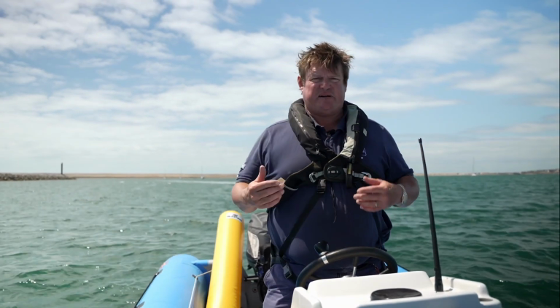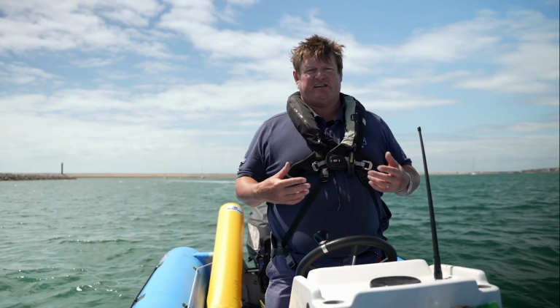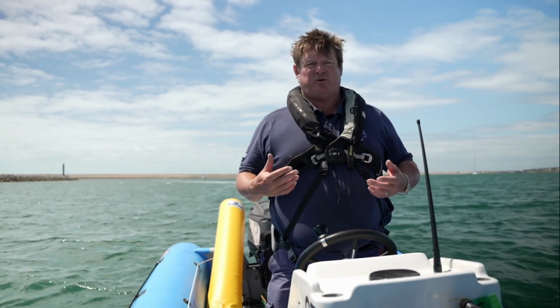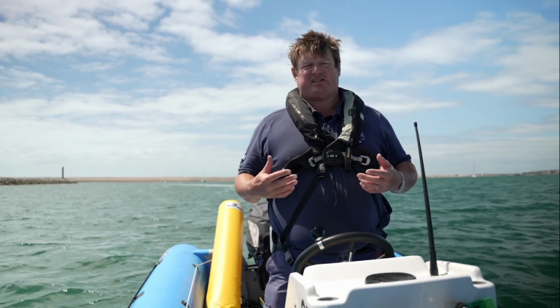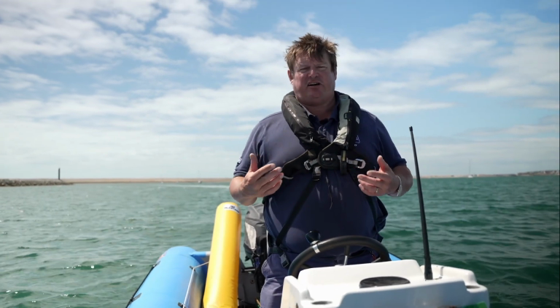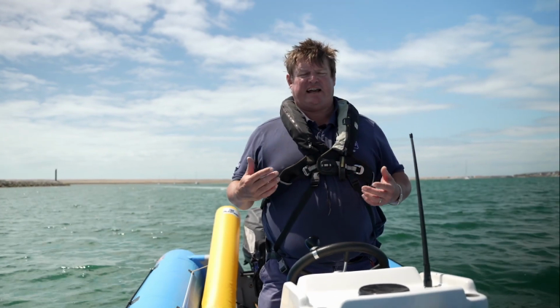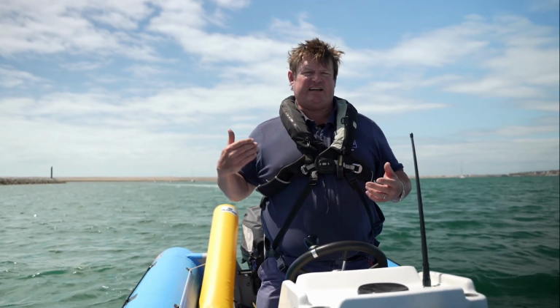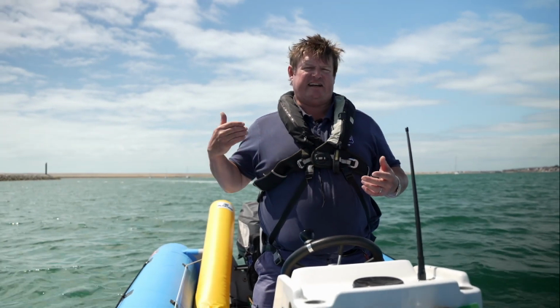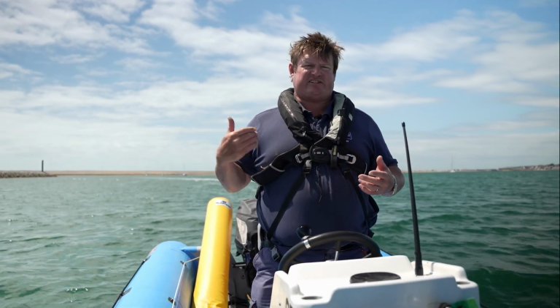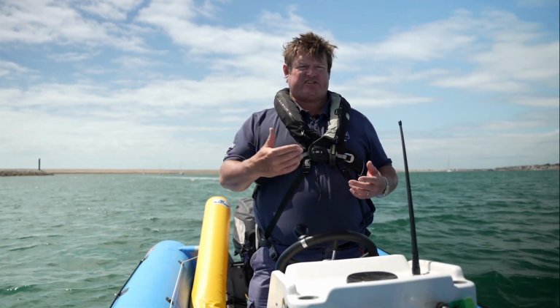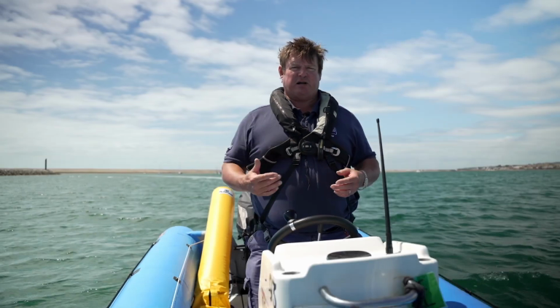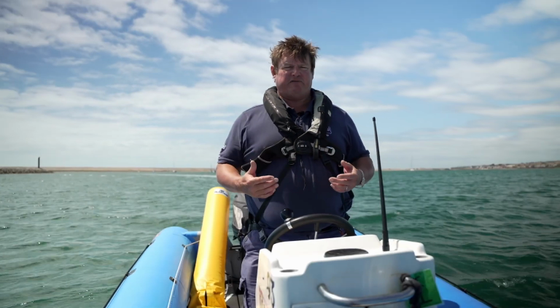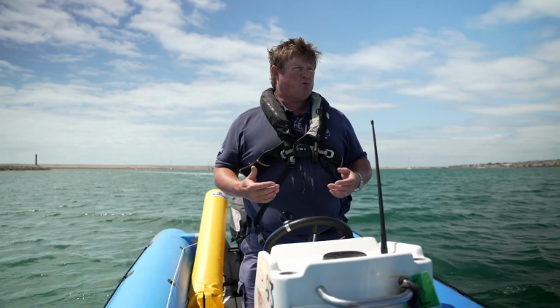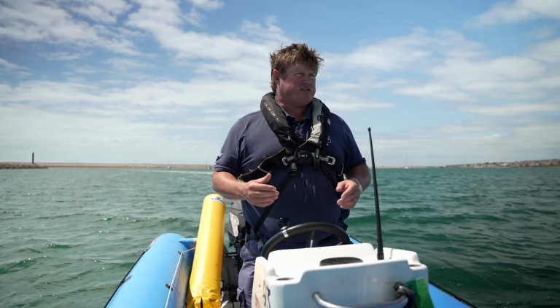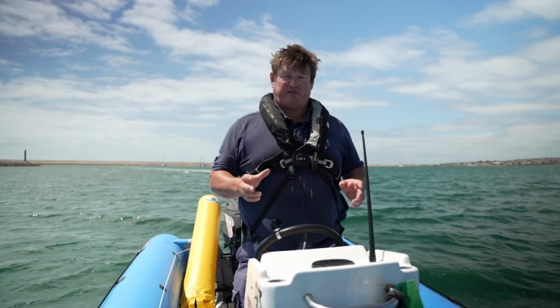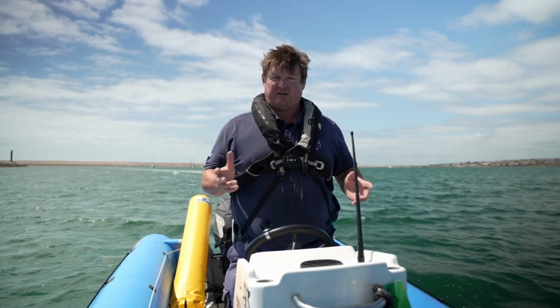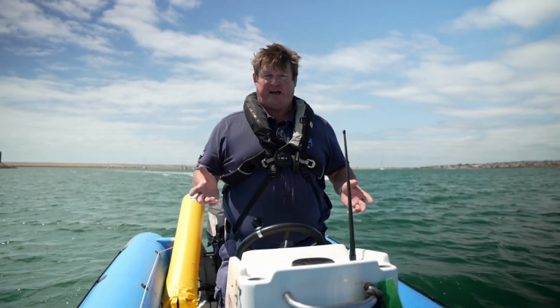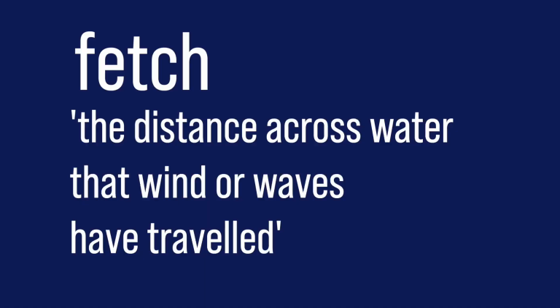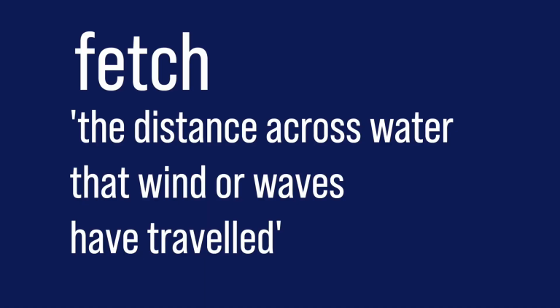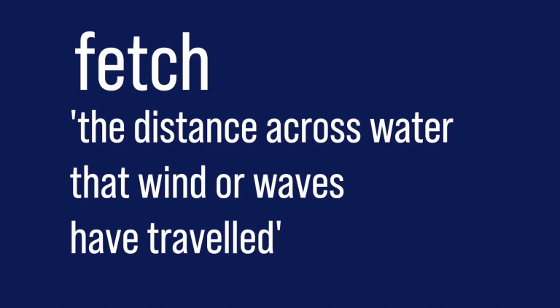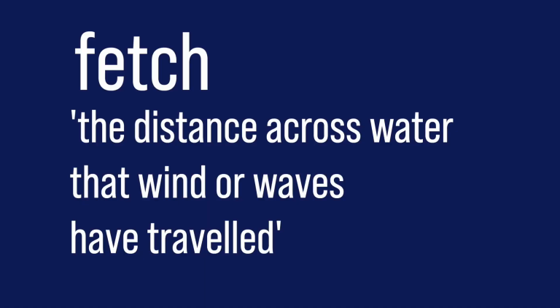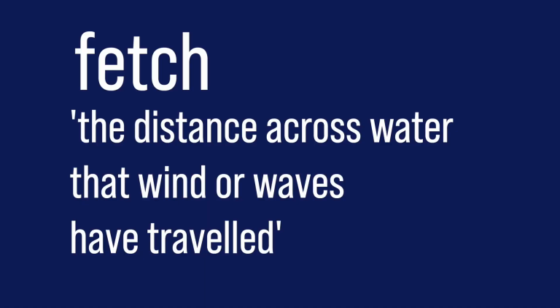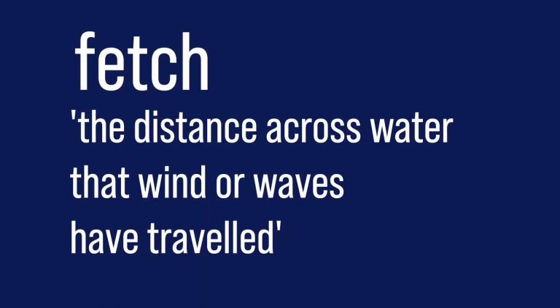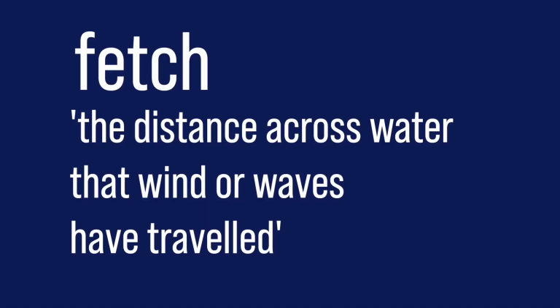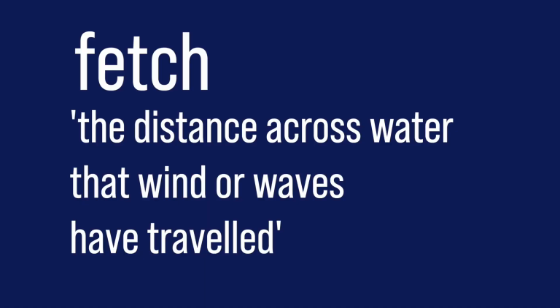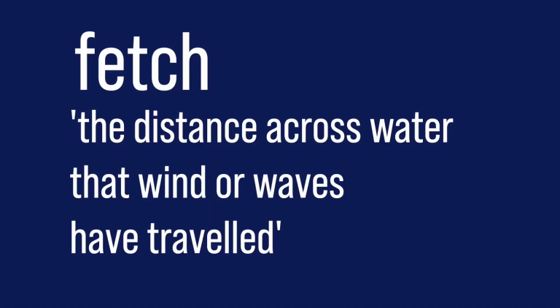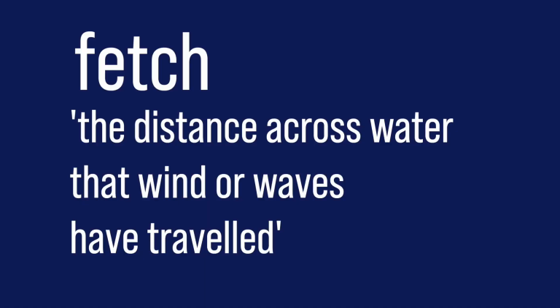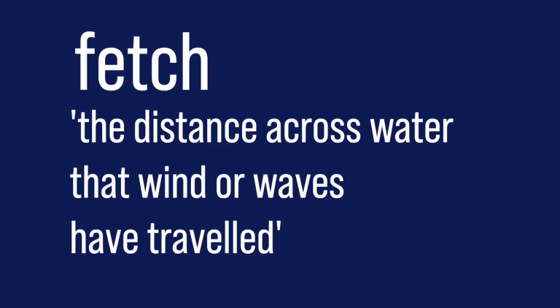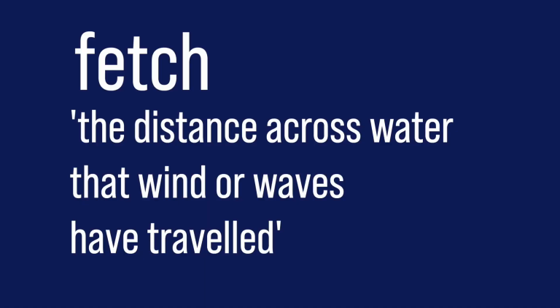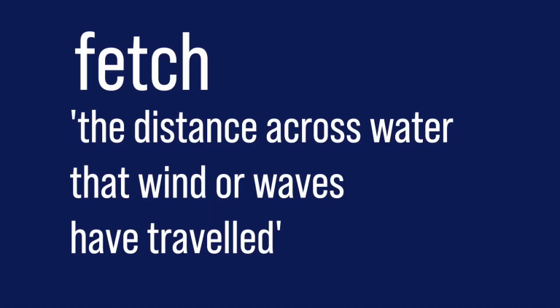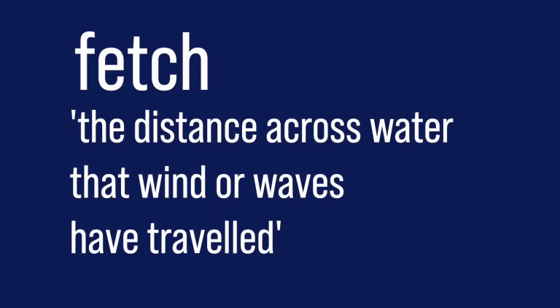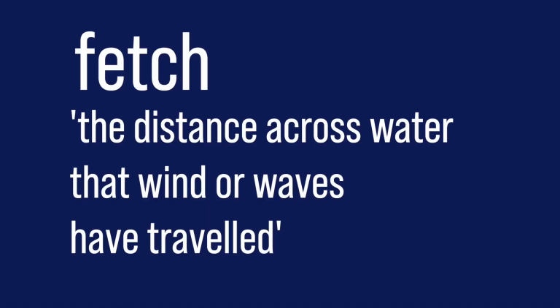So basically the wind has hardly had any distance to blow over the water, so there's very little fetch — which is that term. As you can see around us, there's hardly any sea state.